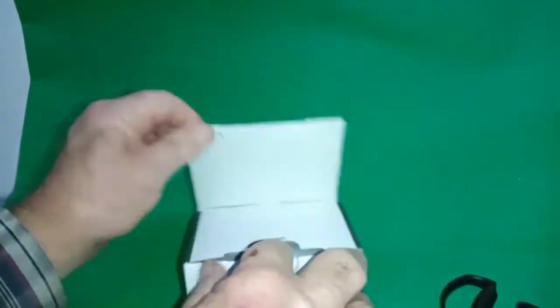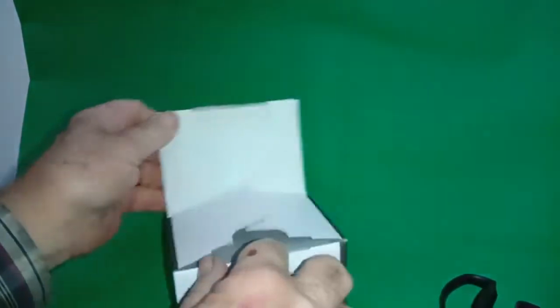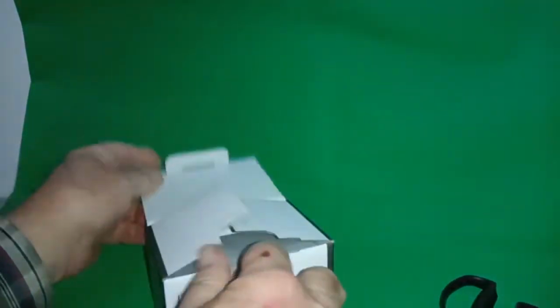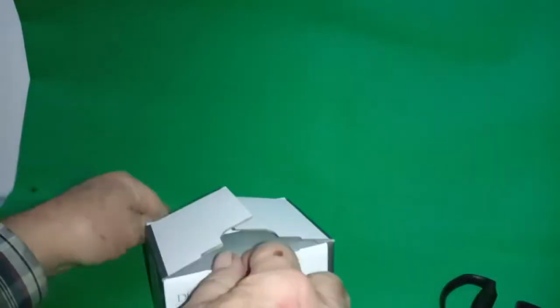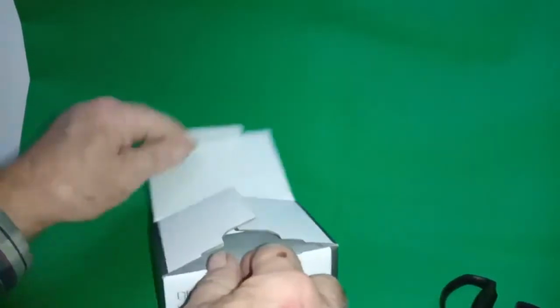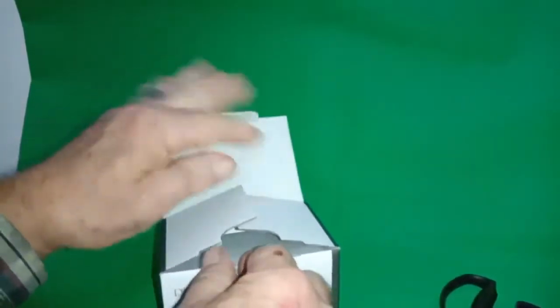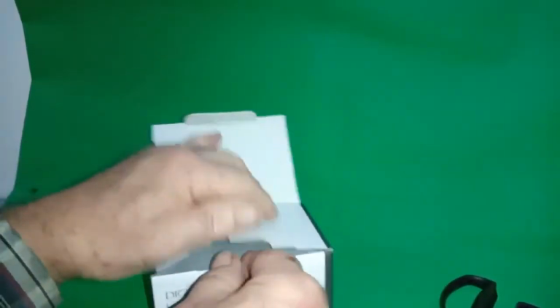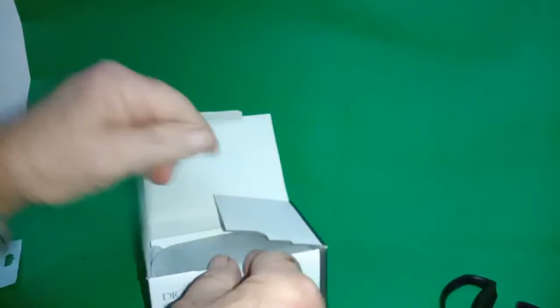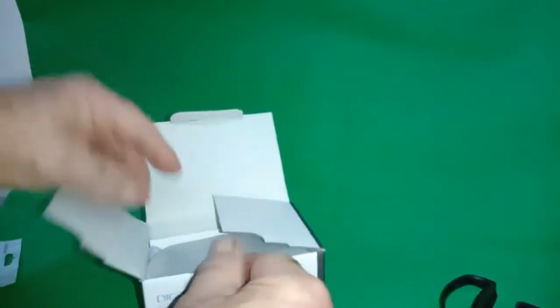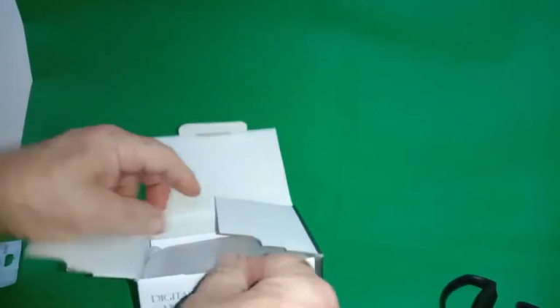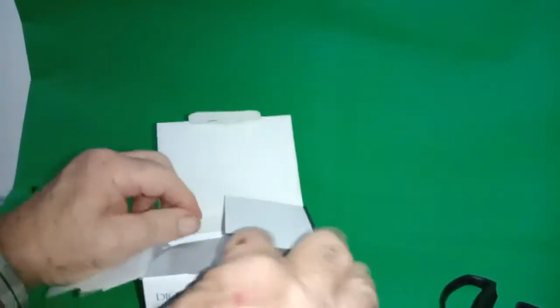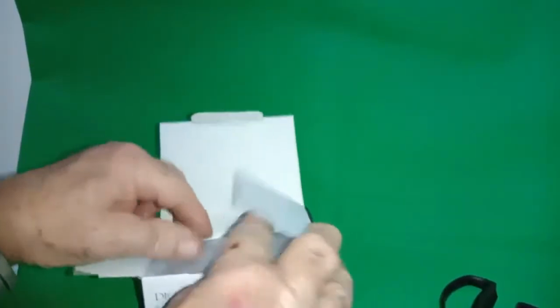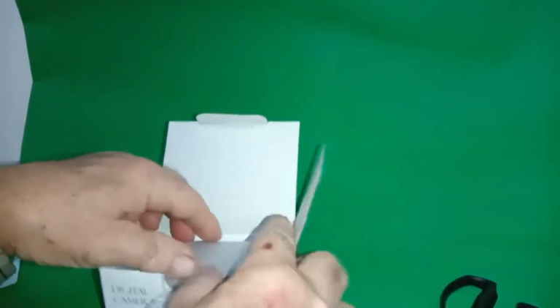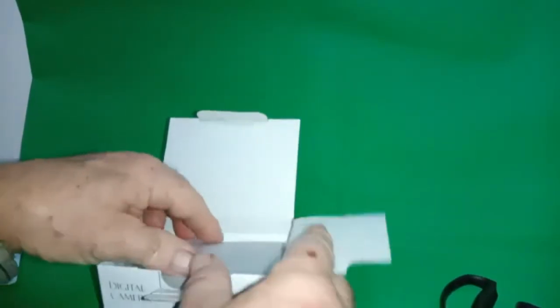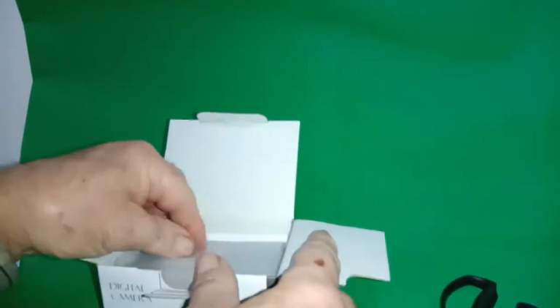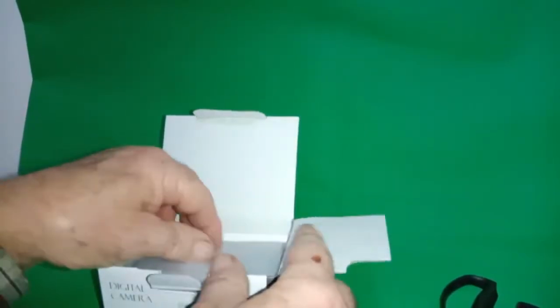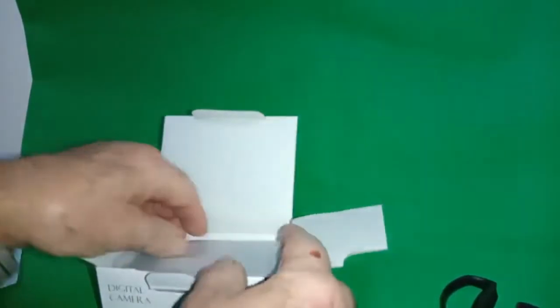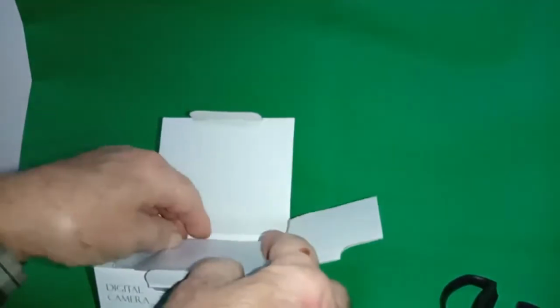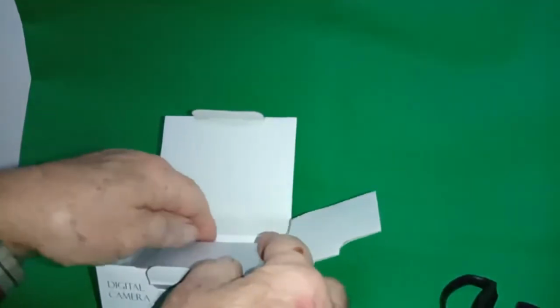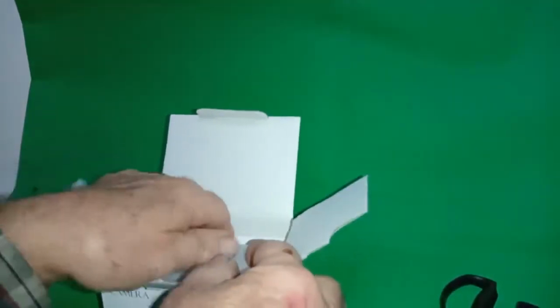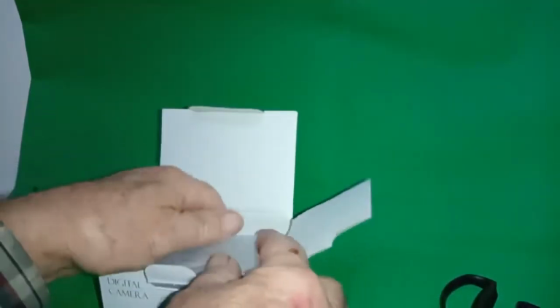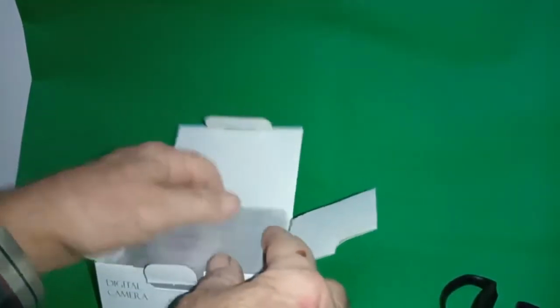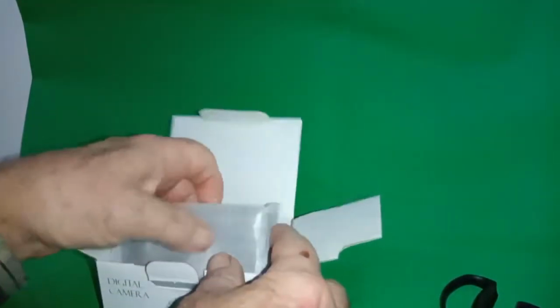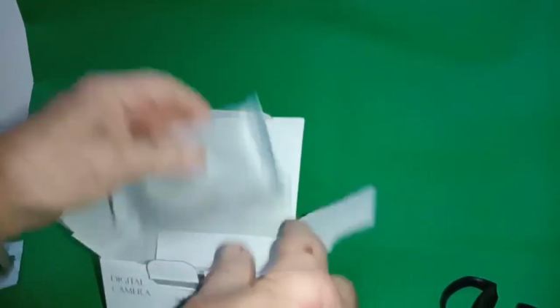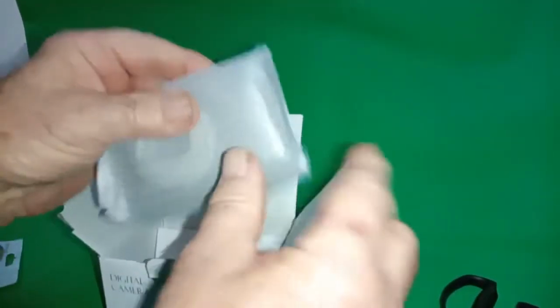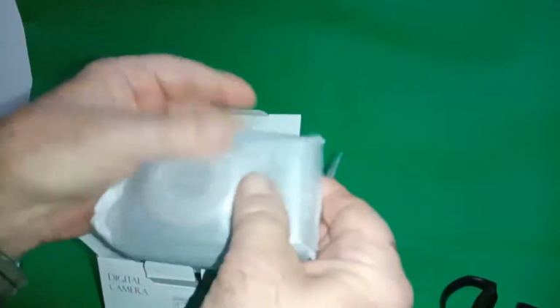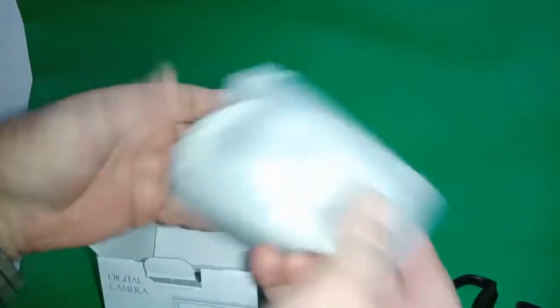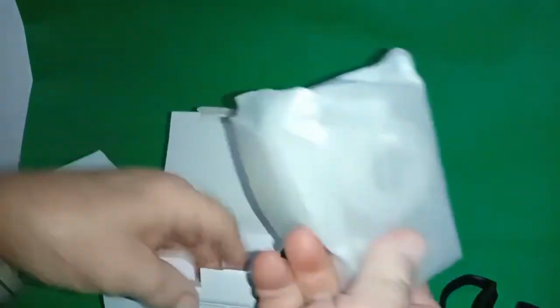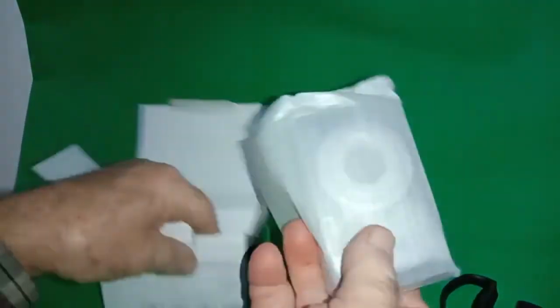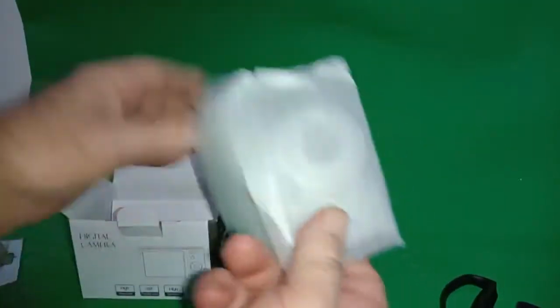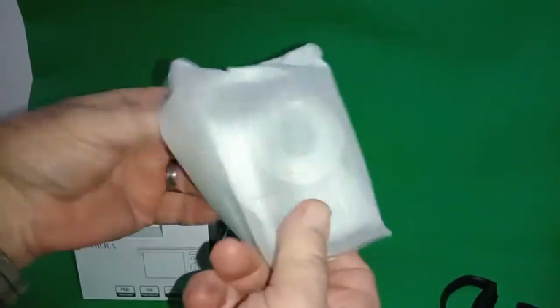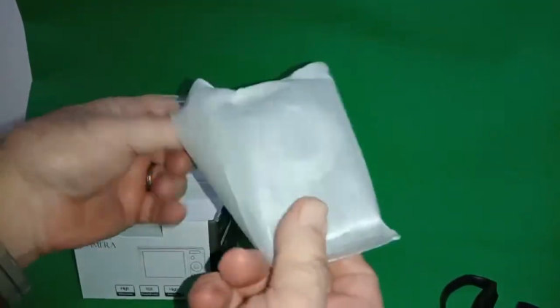It comes packed in one of these little fold-out boxes. Here is the camera itself.